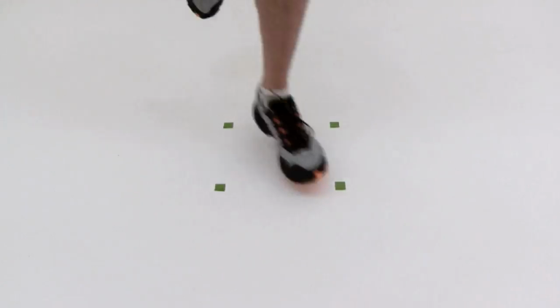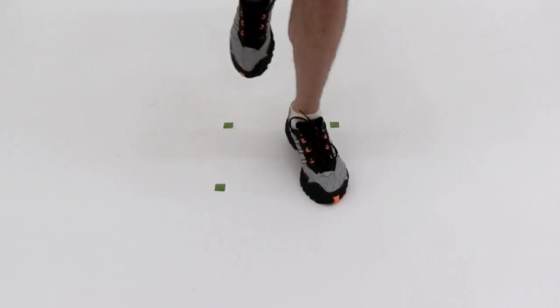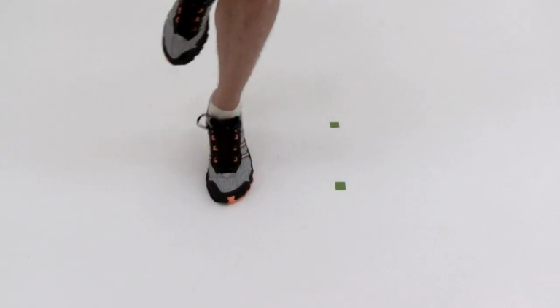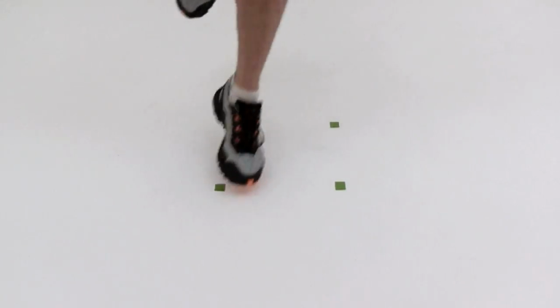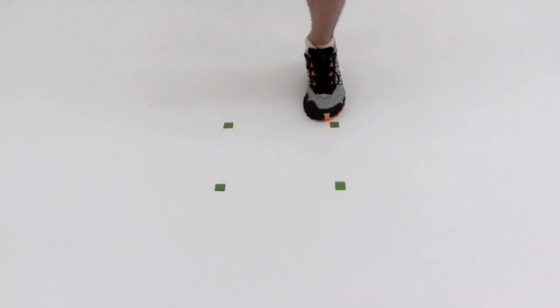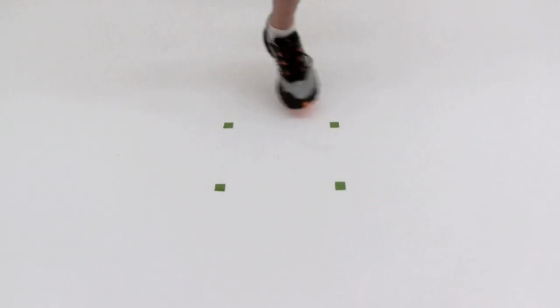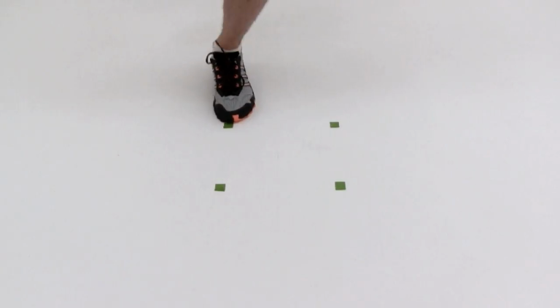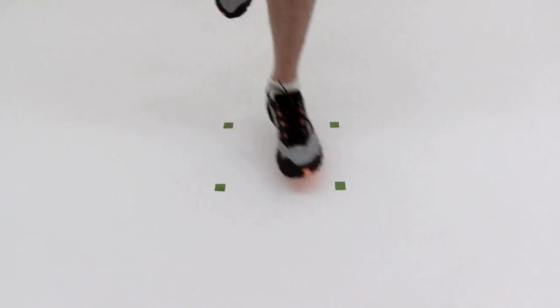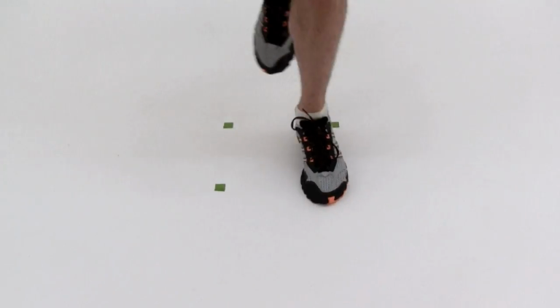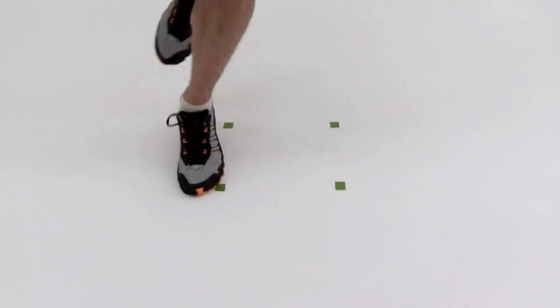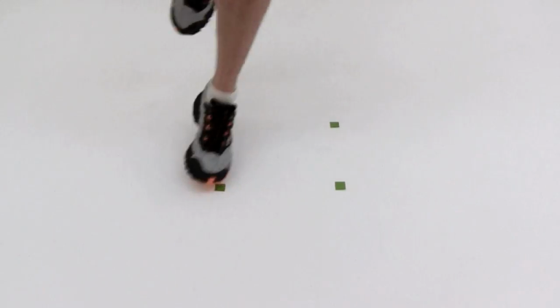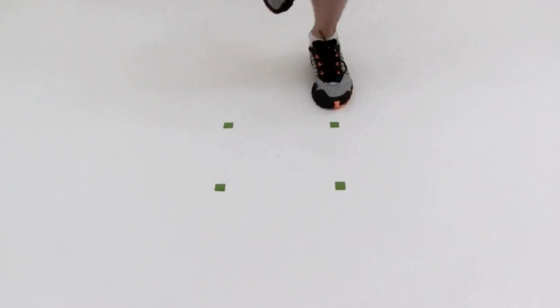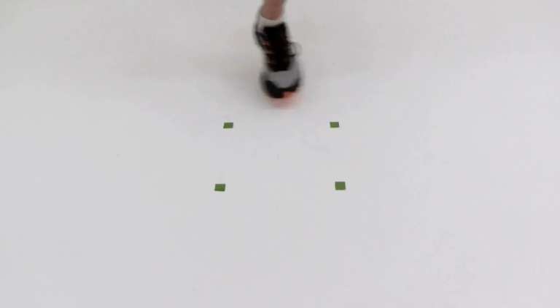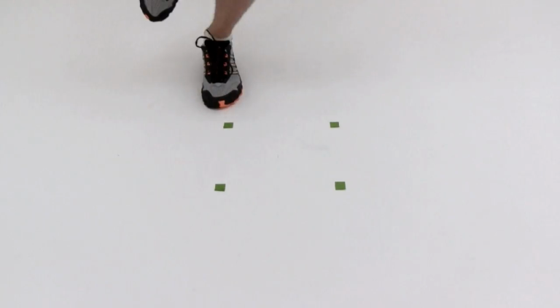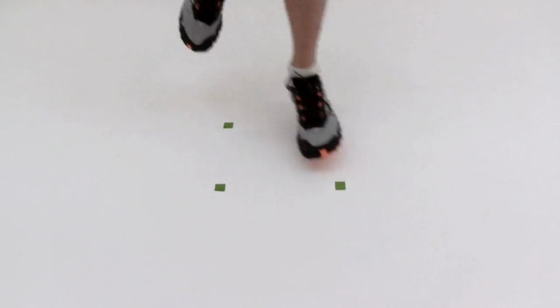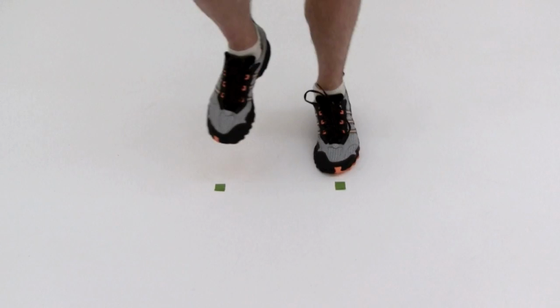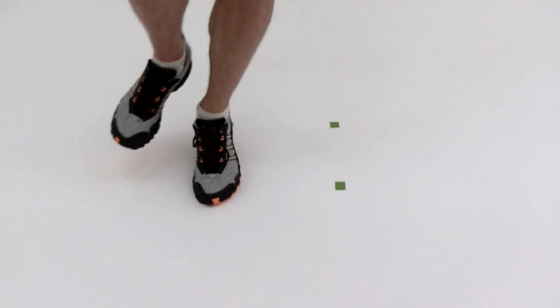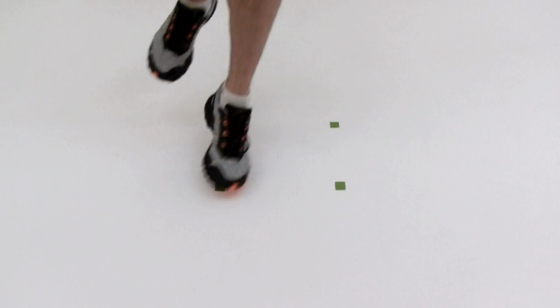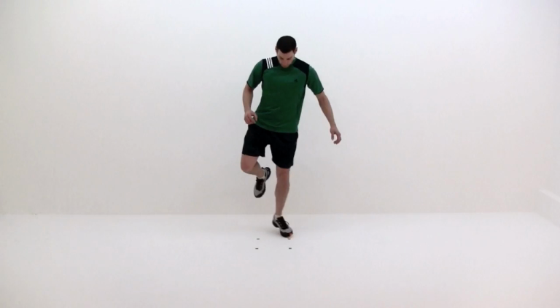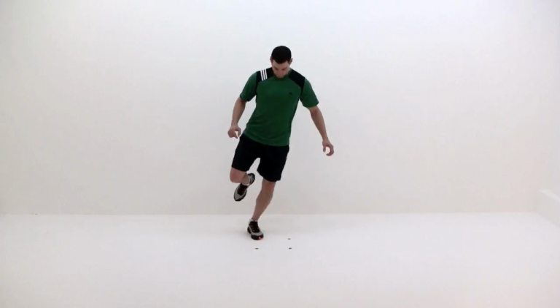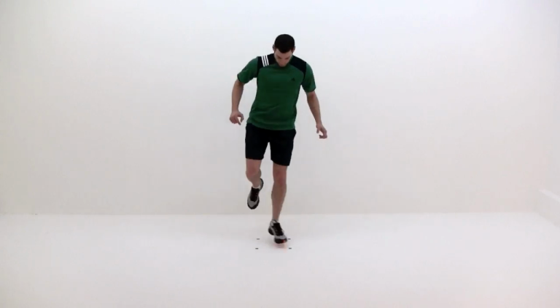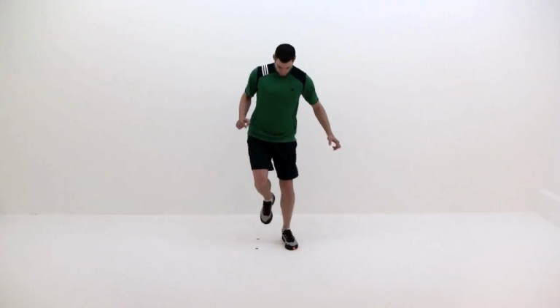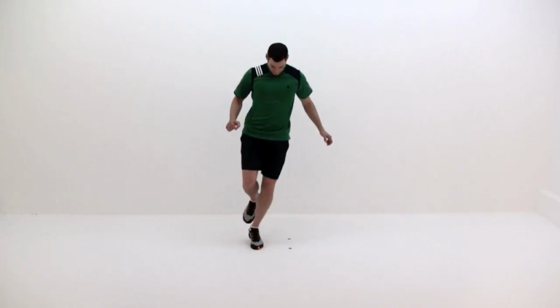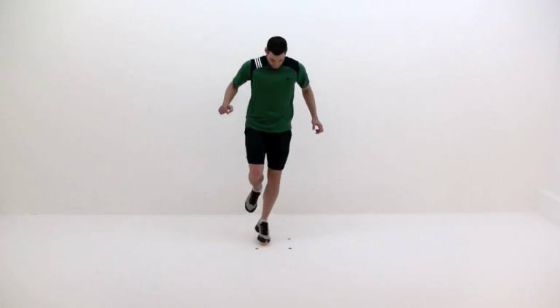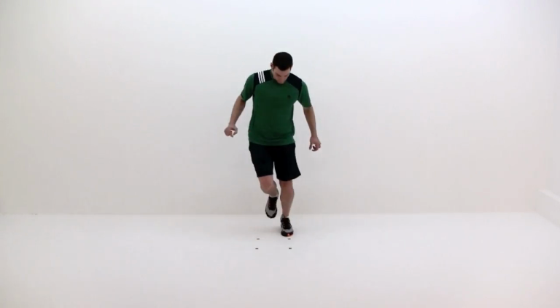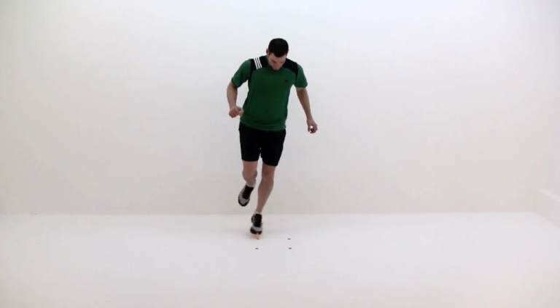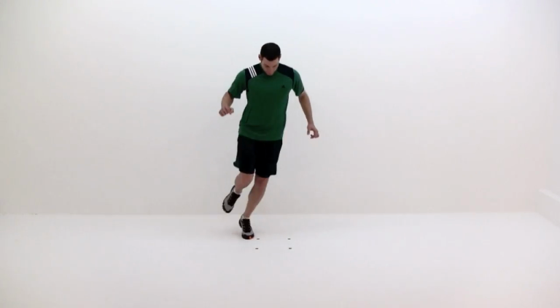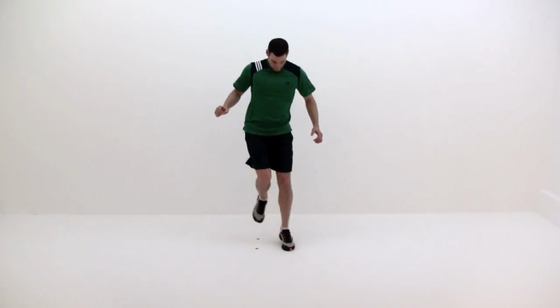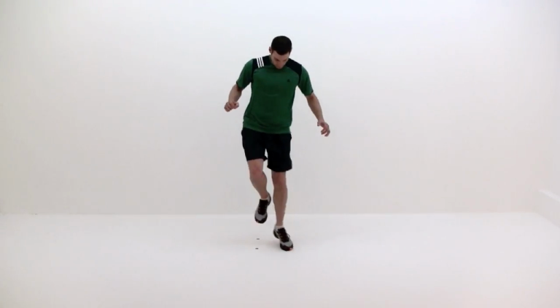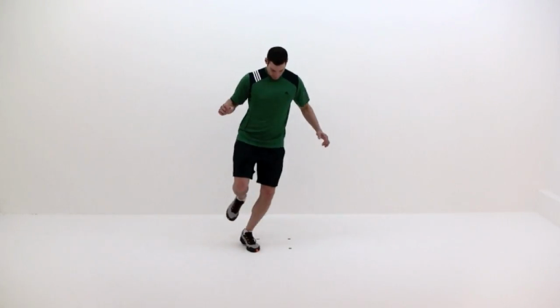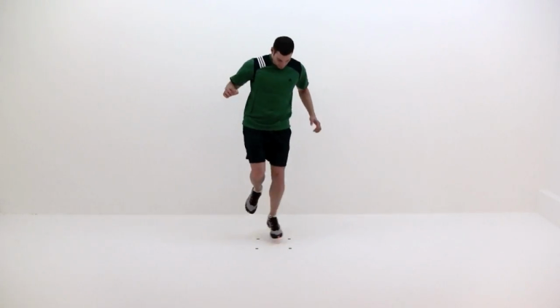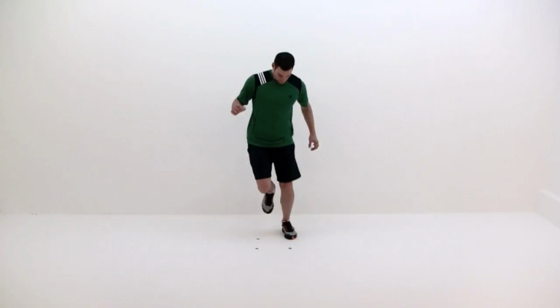Once you complete your time limit or repetitions, reverse the pattern using the same leg. Once done, repeat with the opposite leg in both directions.